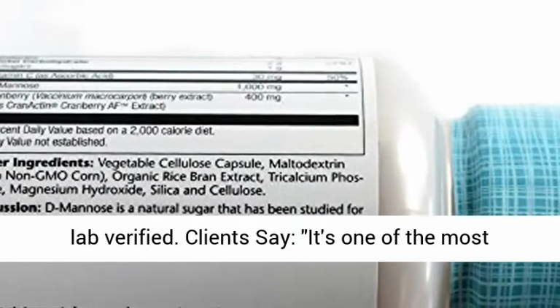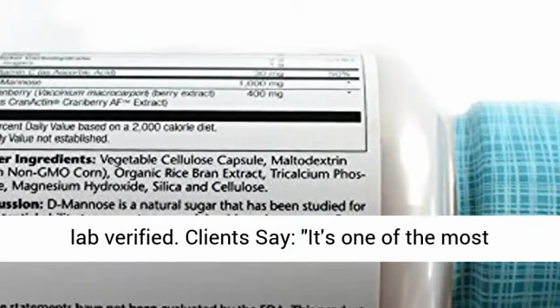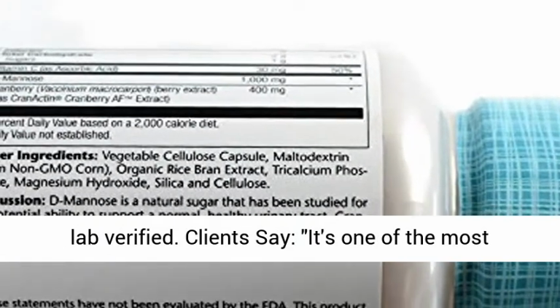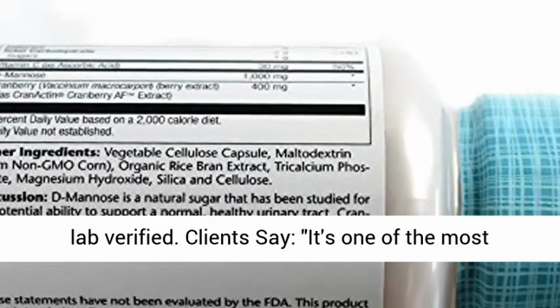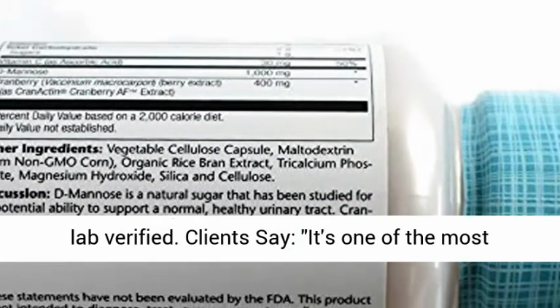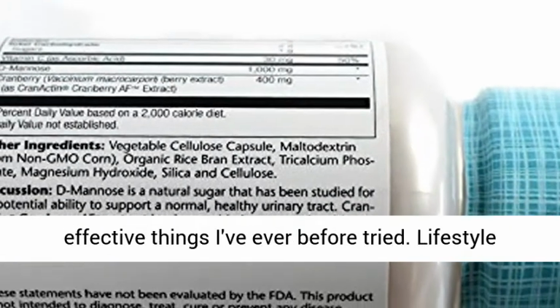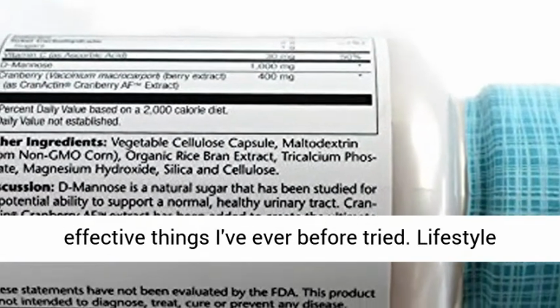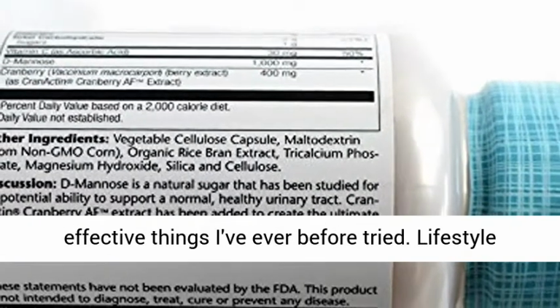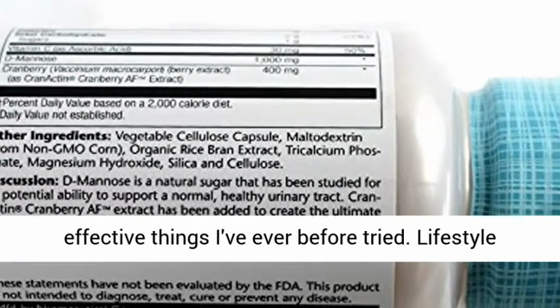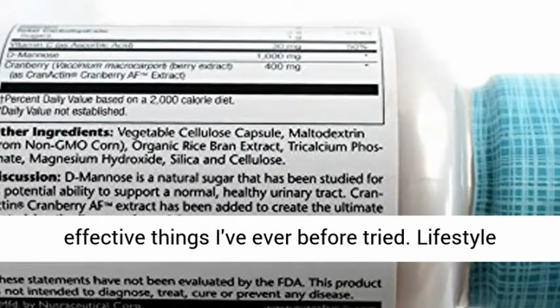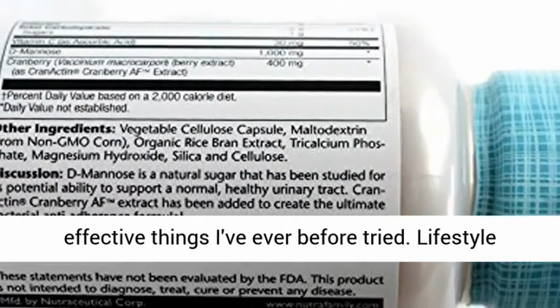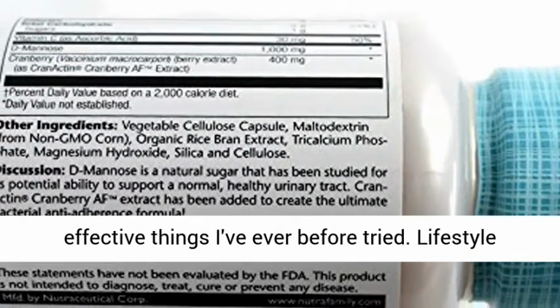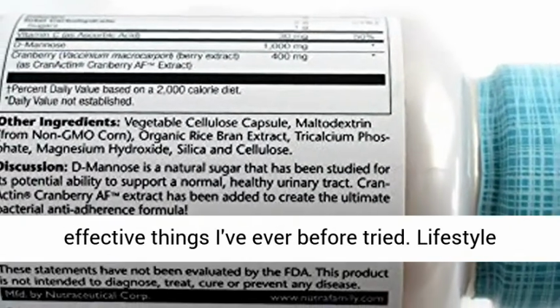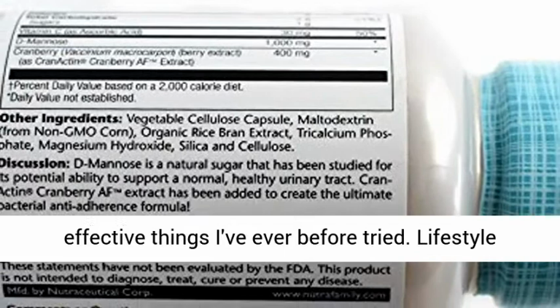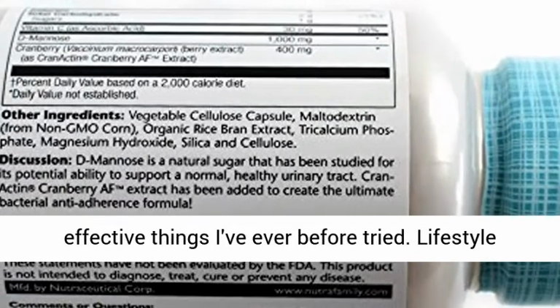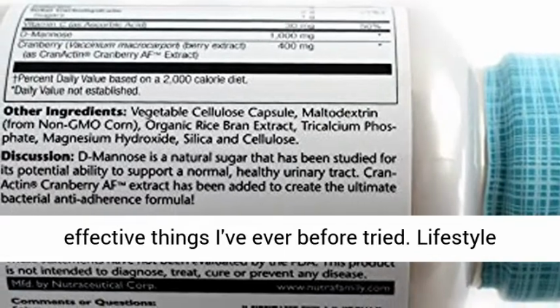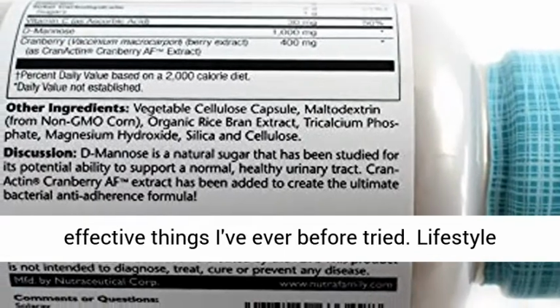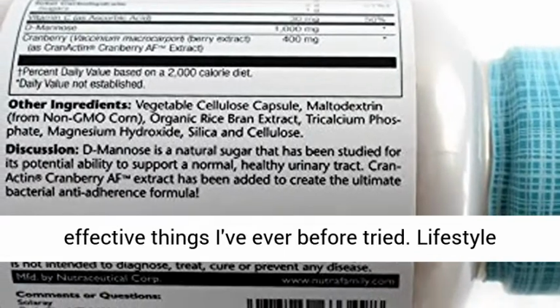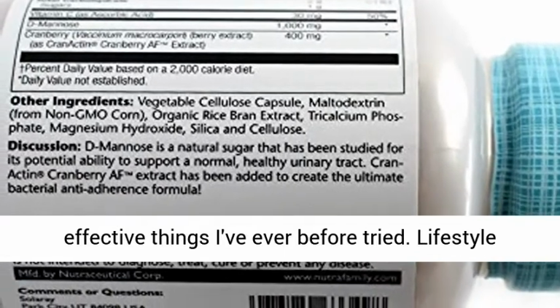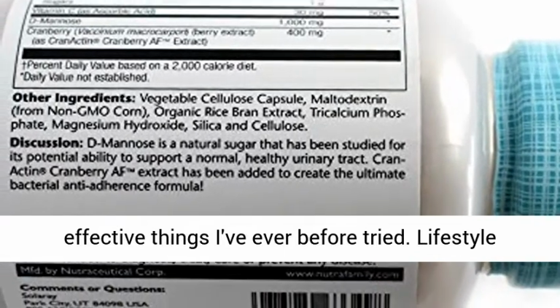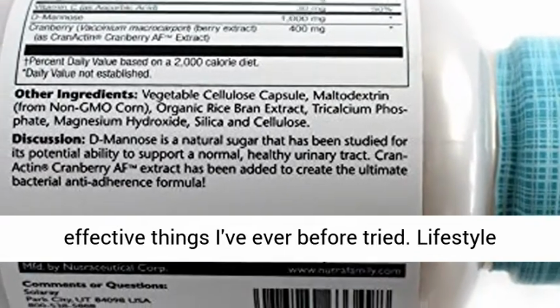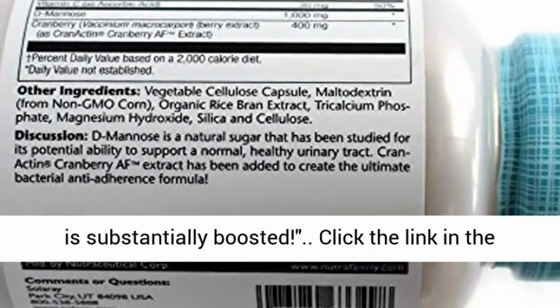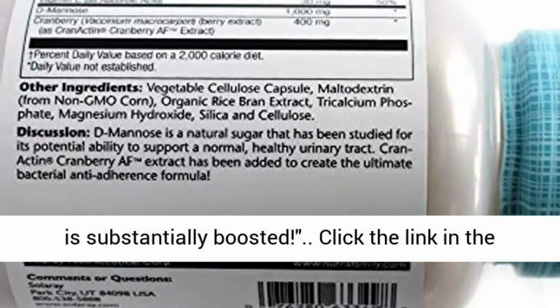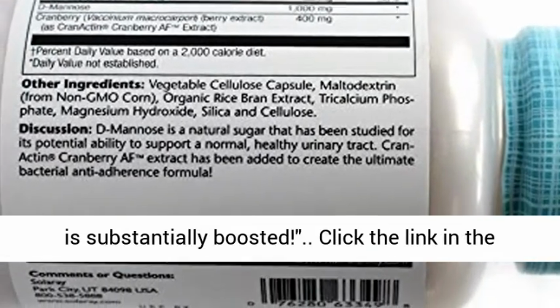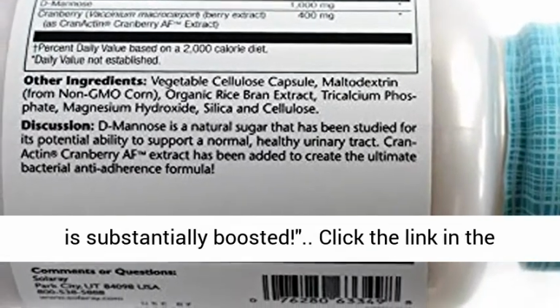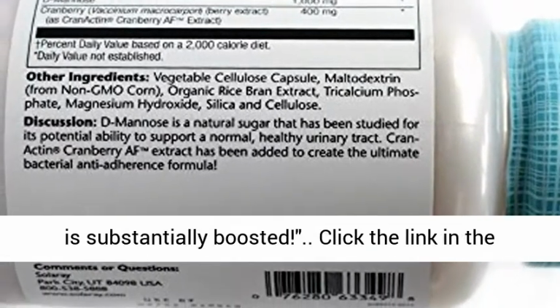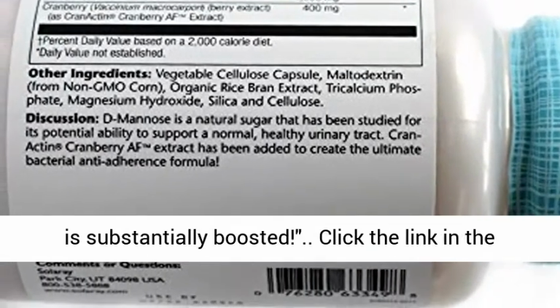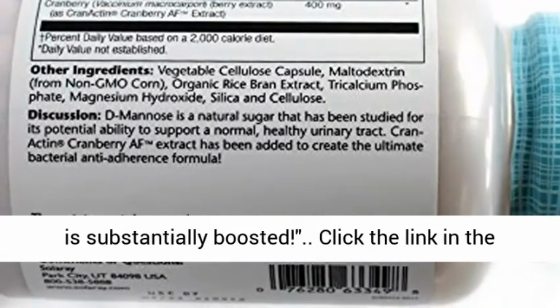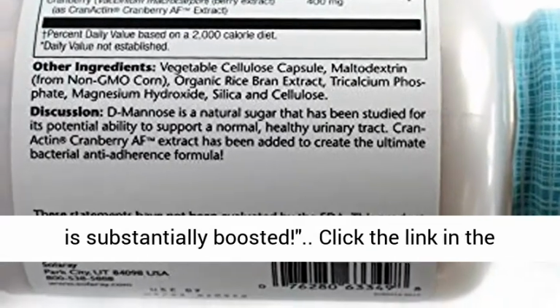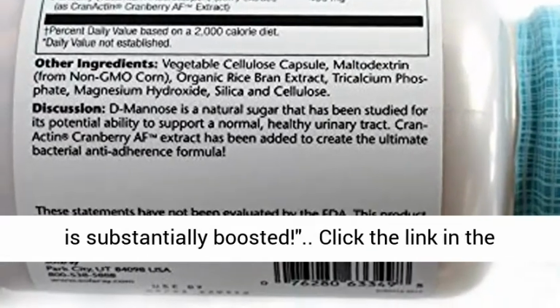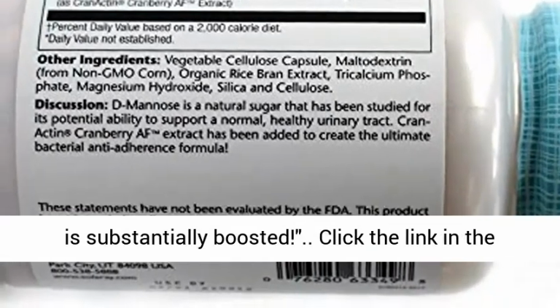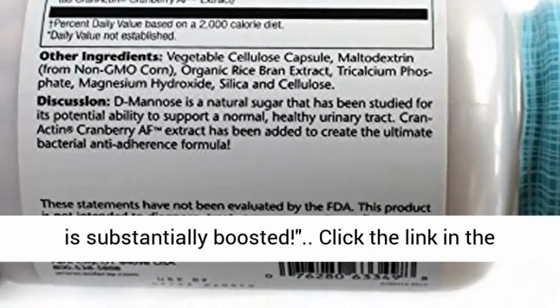Clients say it's one of the most effective things they've ever tried. Lifestyle is substantially boosted.